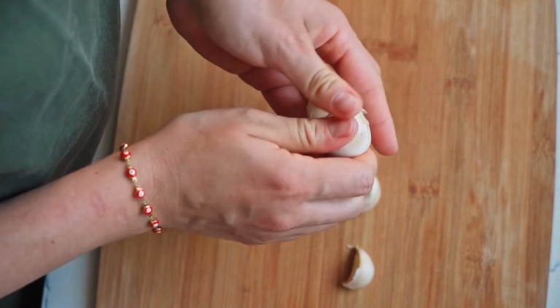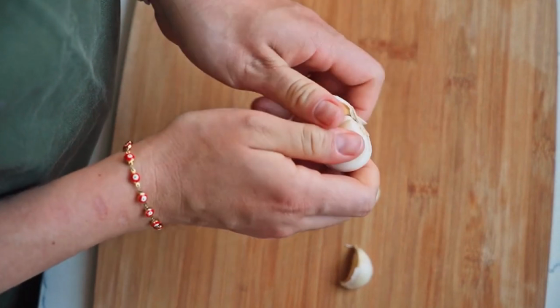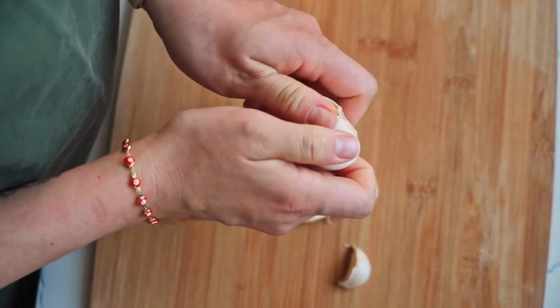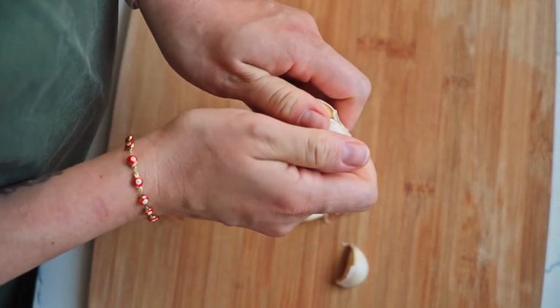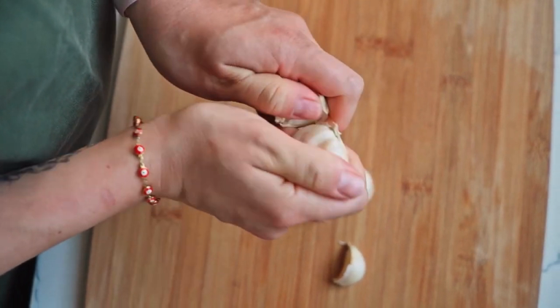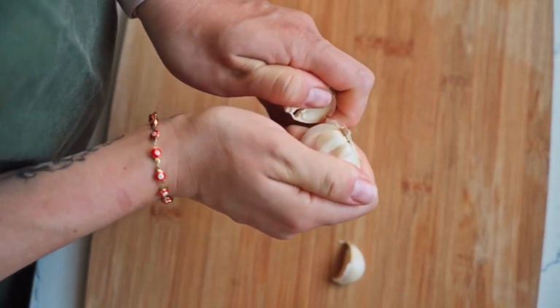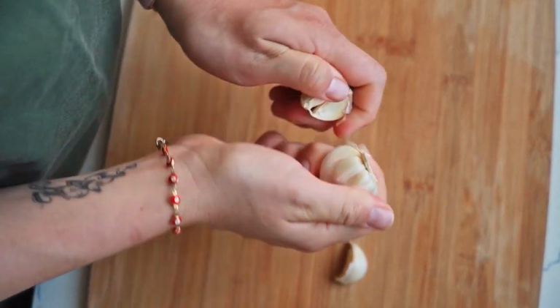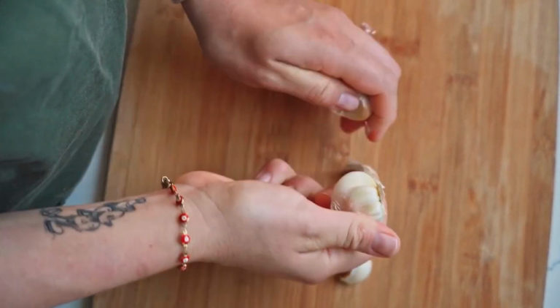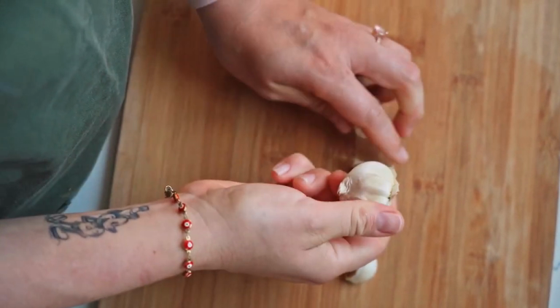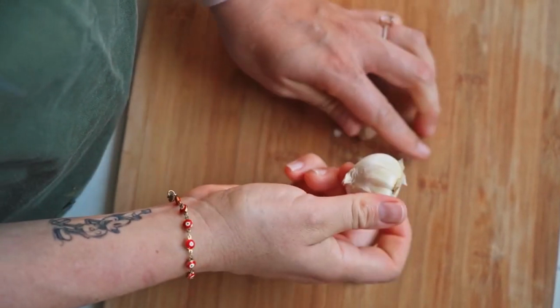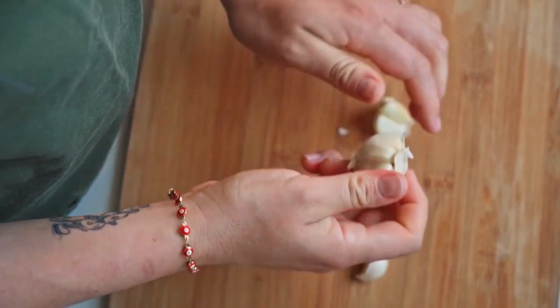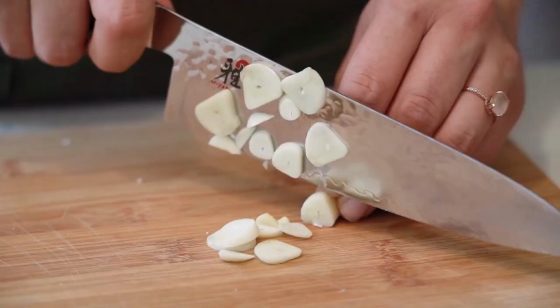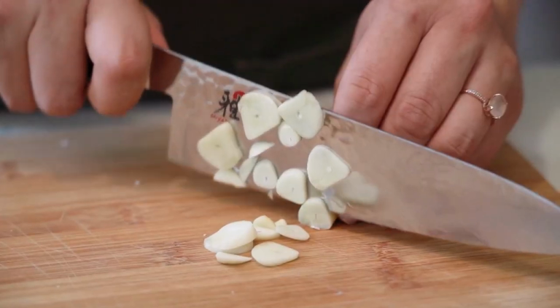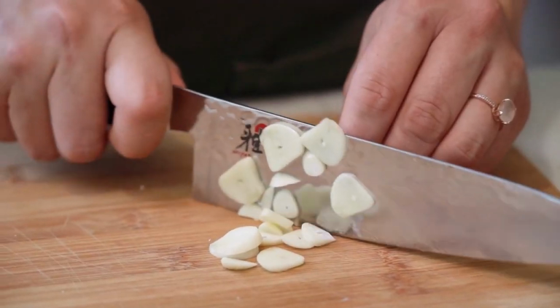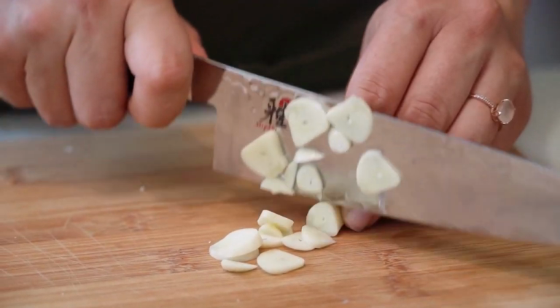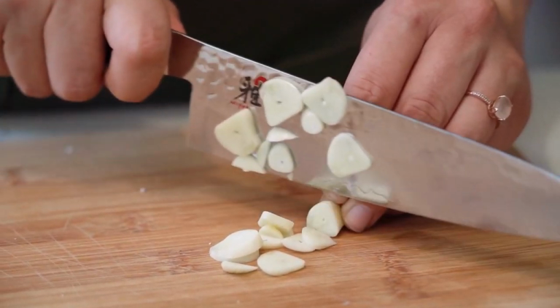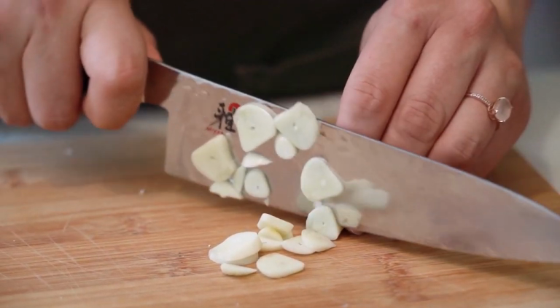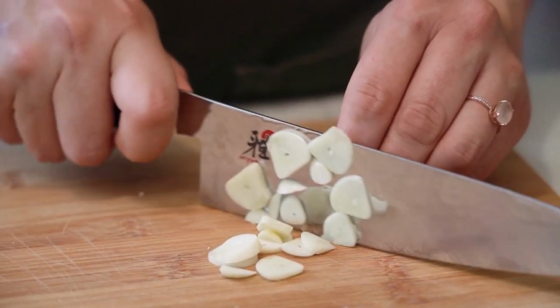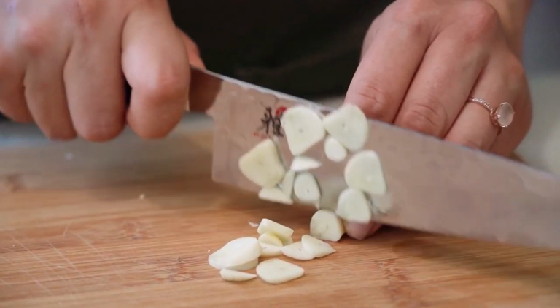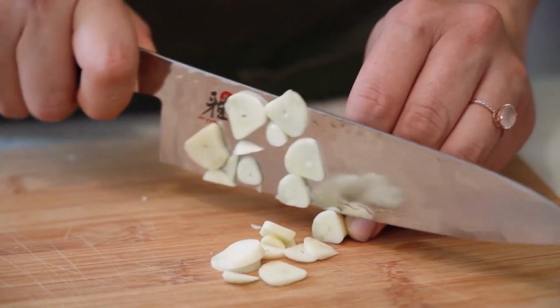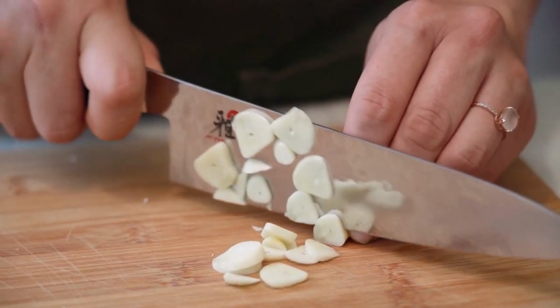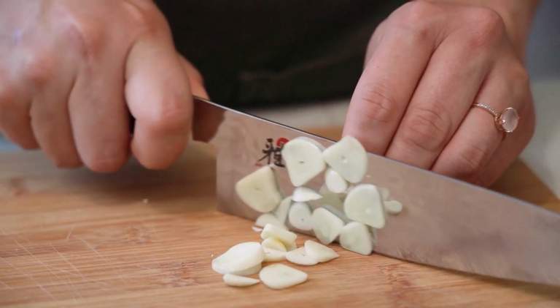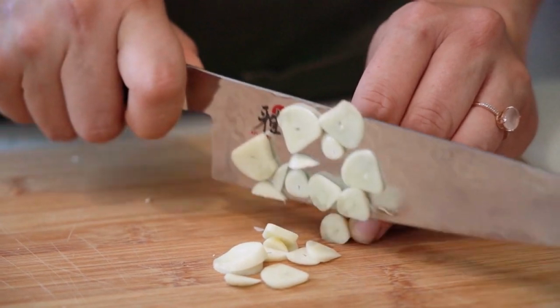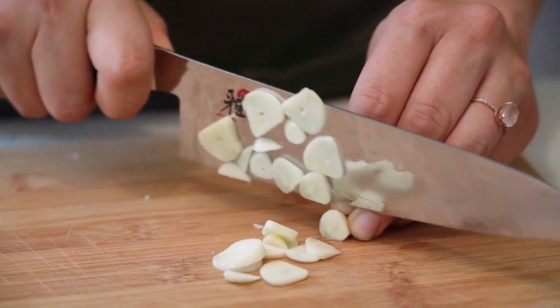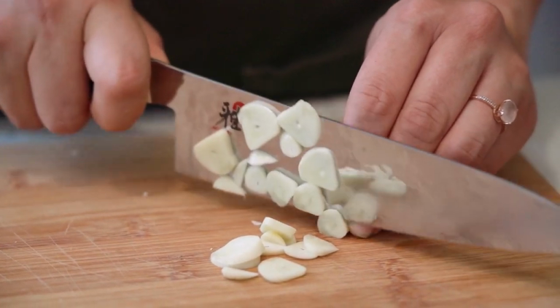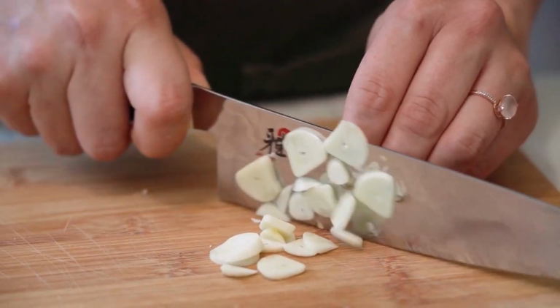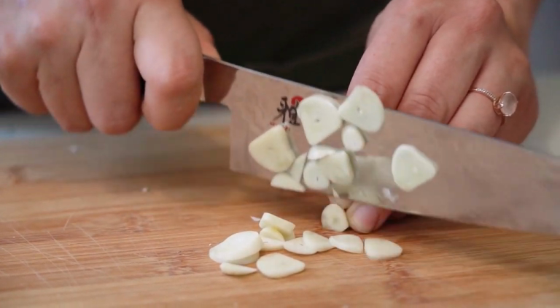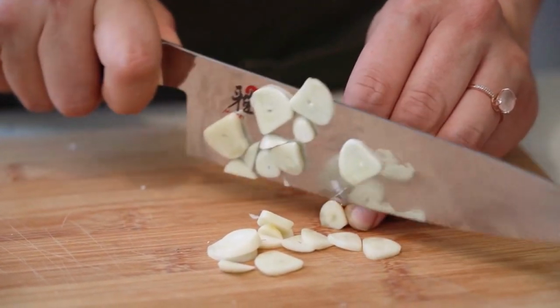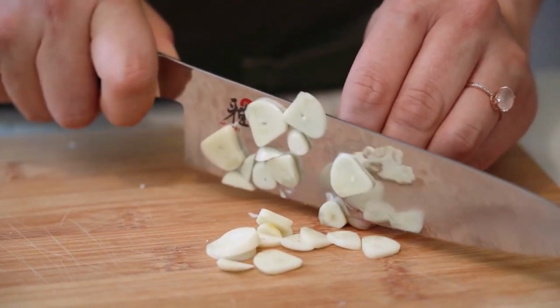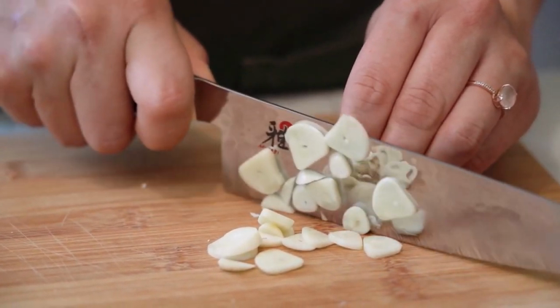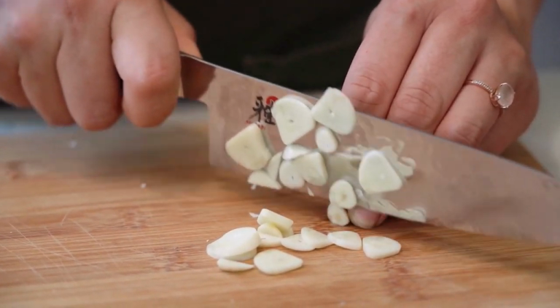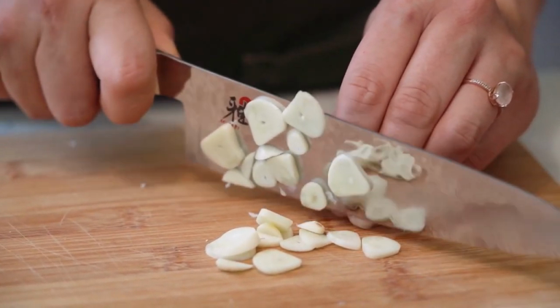It may also have anti-cancer properties, and can be used to treat conditions such as high blood pressure, diabetes, and rheumatoid arthritis.